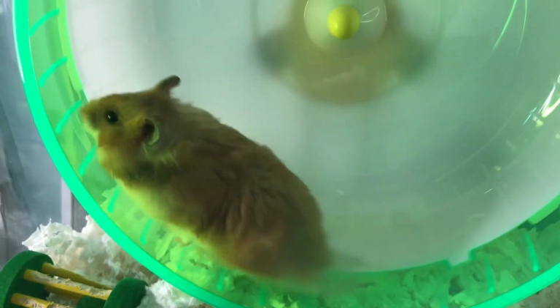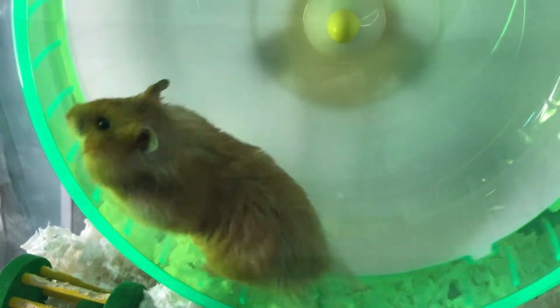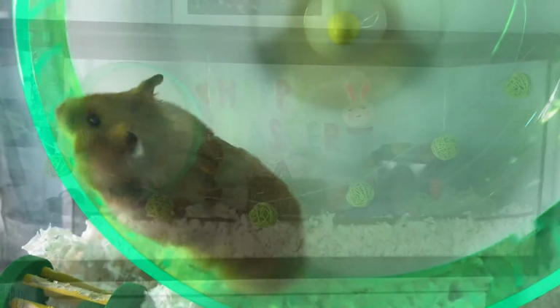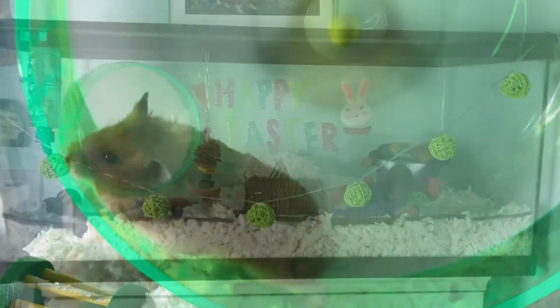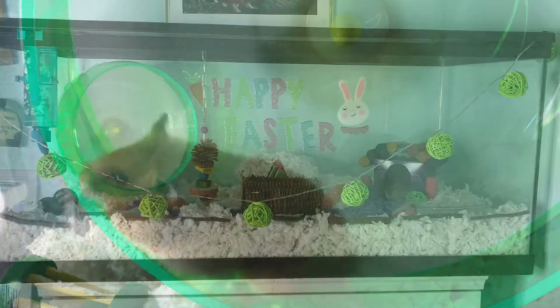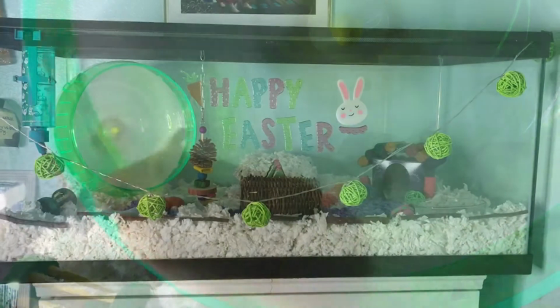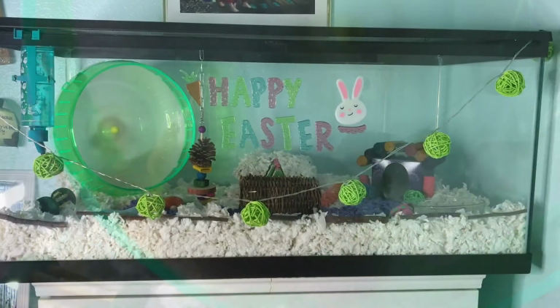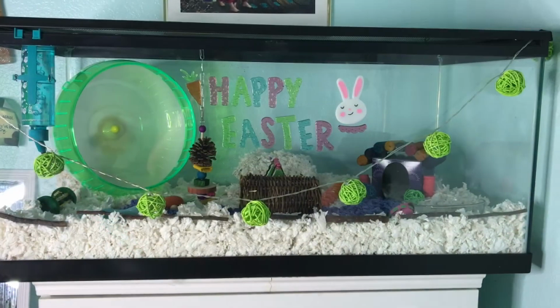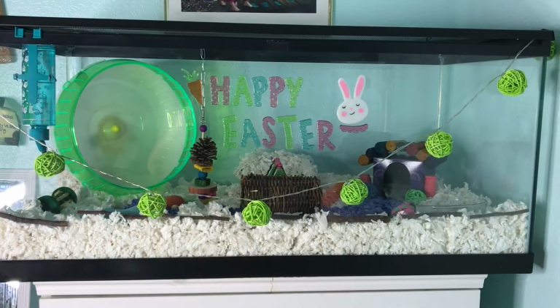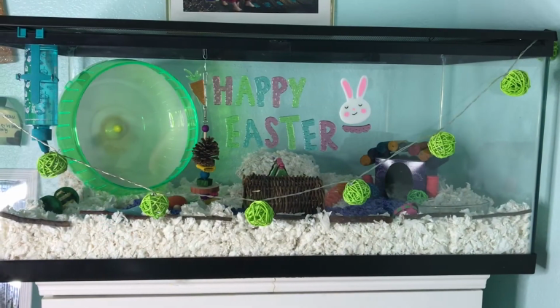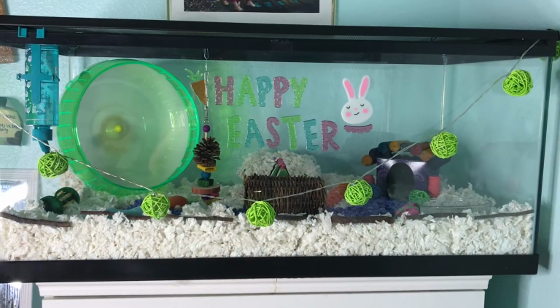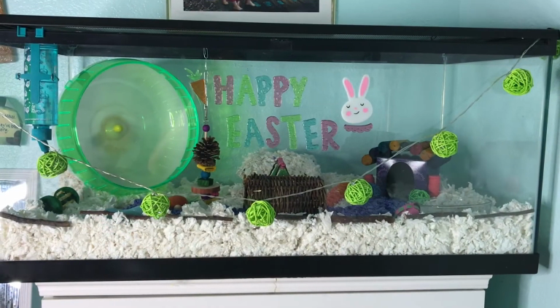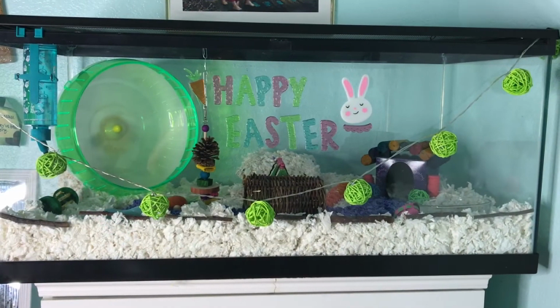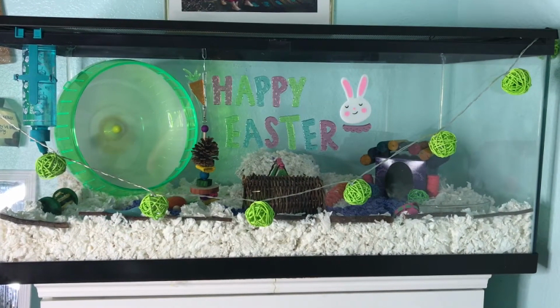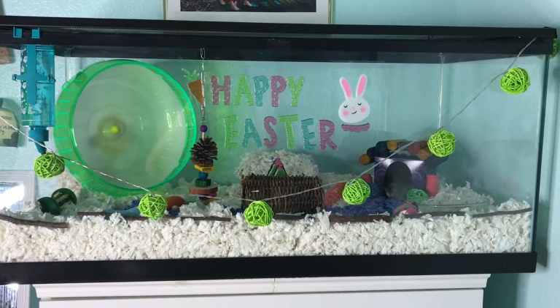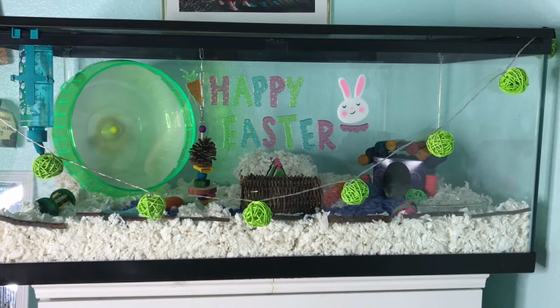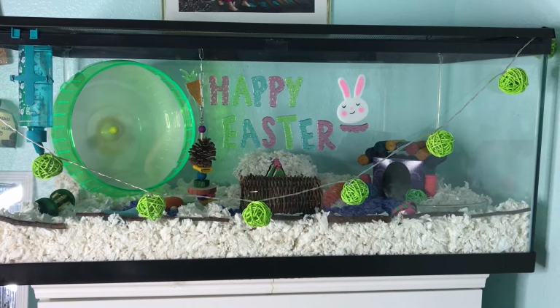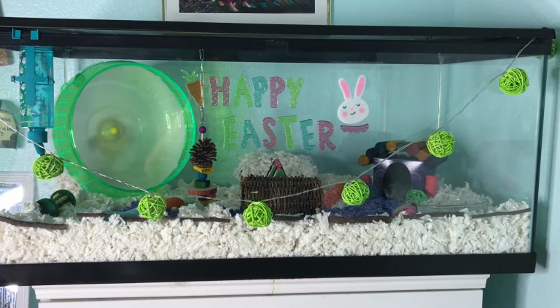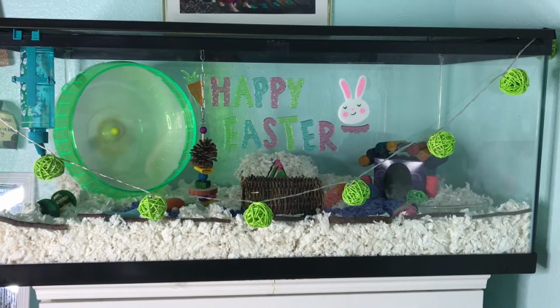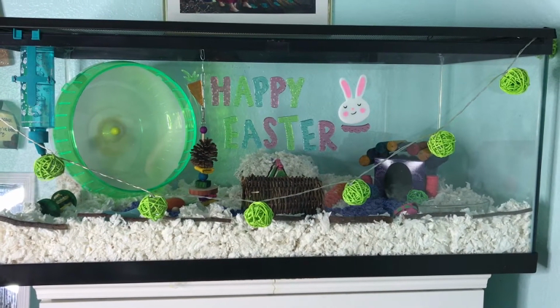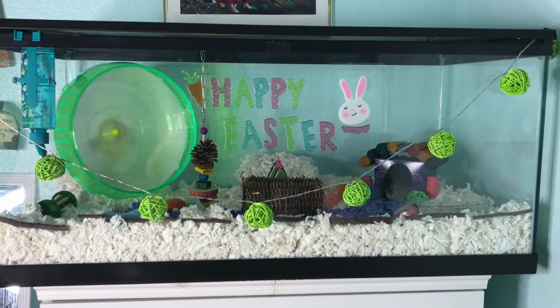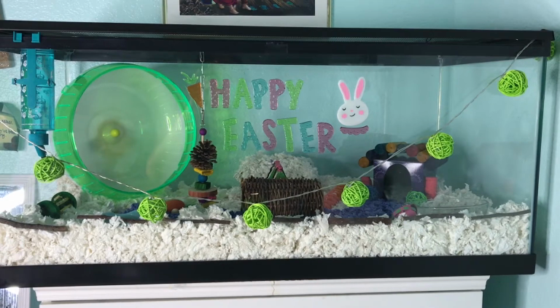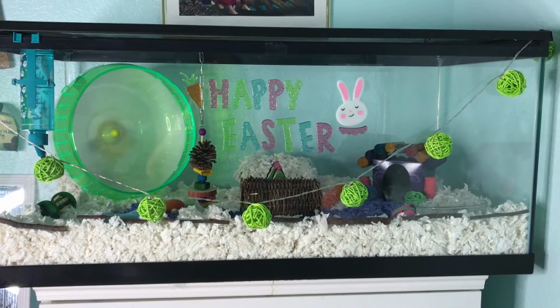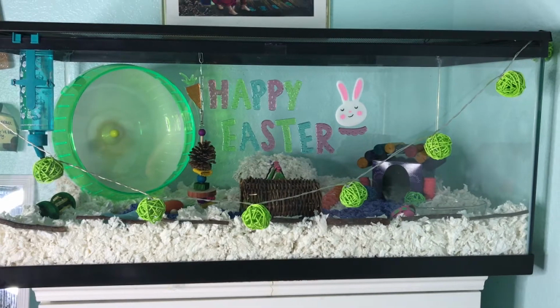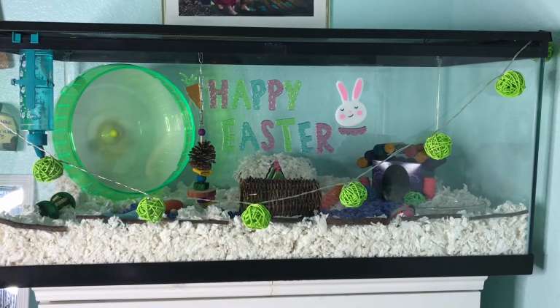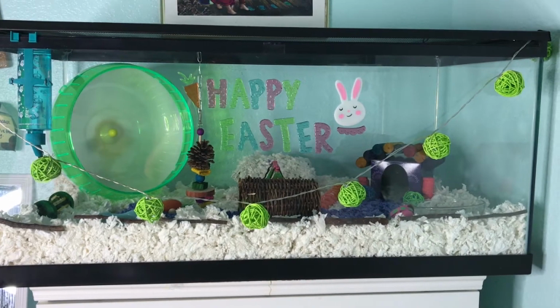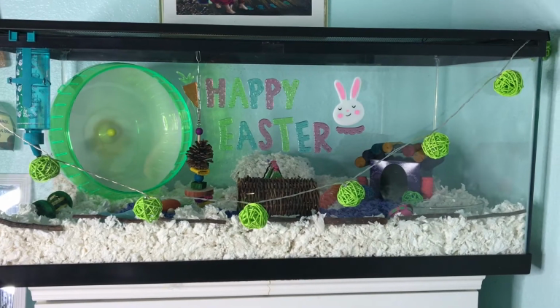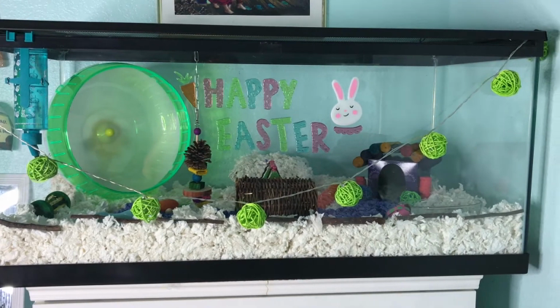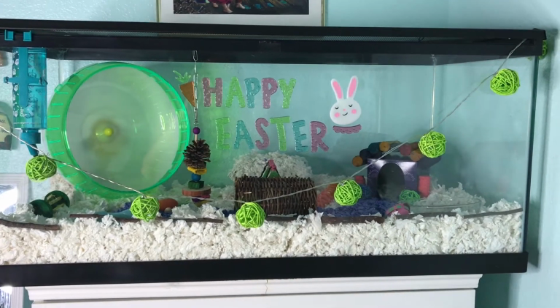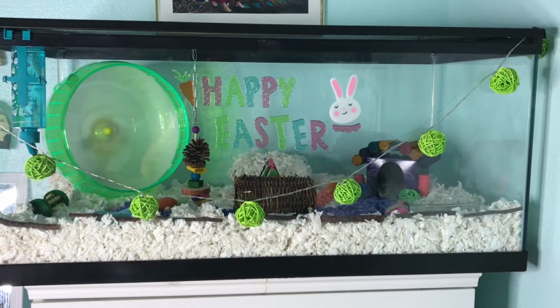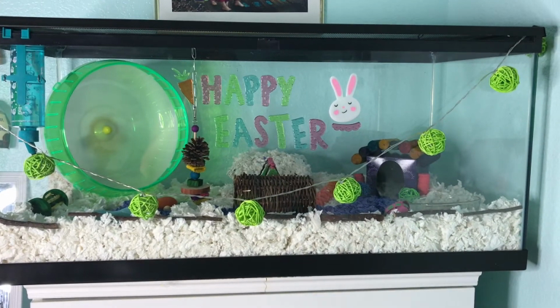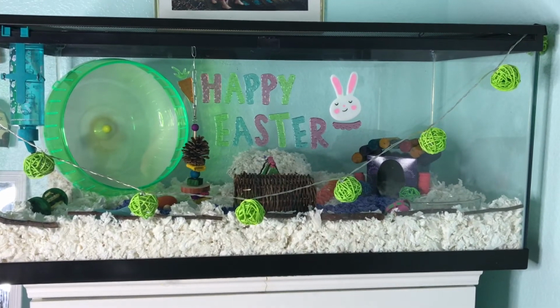Hey guys, welcome back. So today I'm going to be giving you a tour of Buttercup's Easter themed cage.